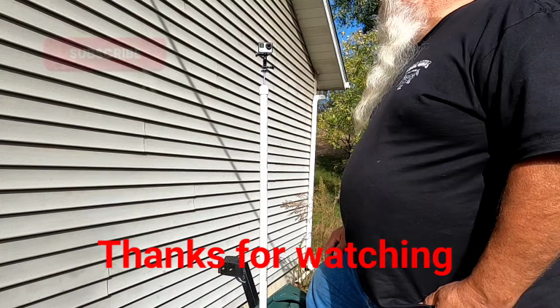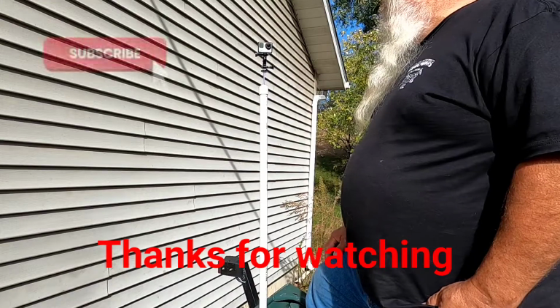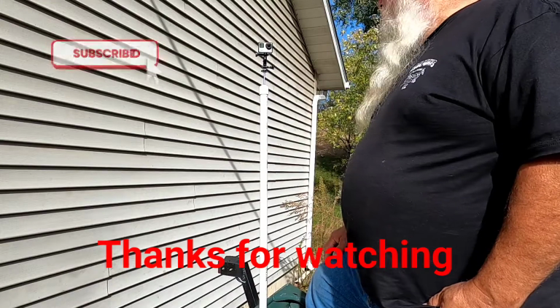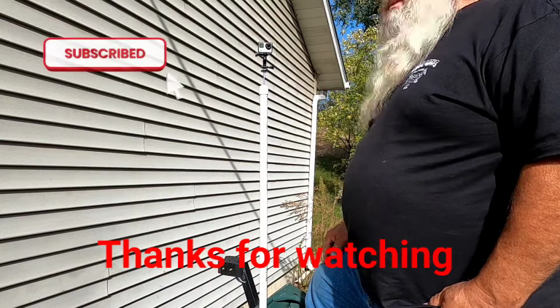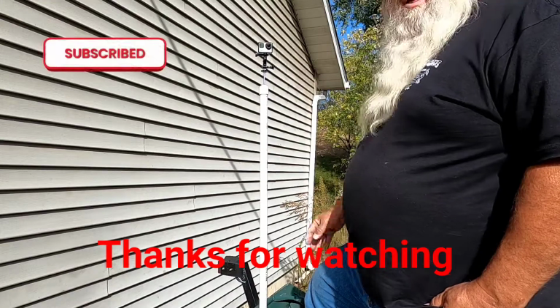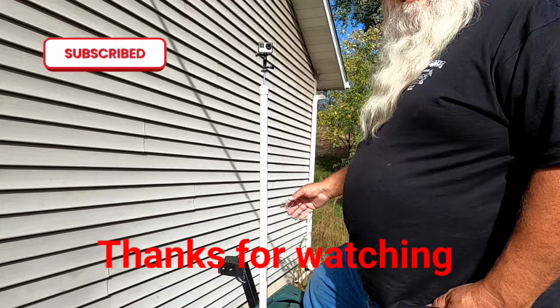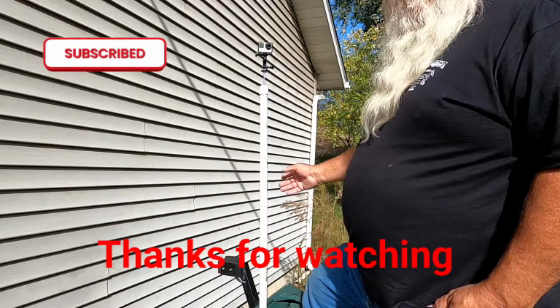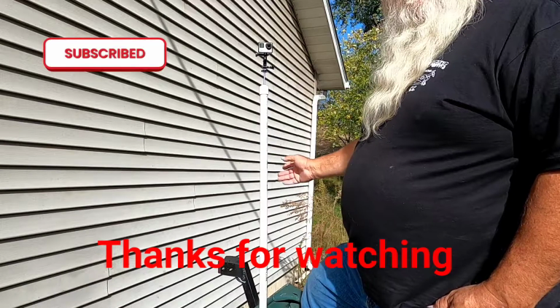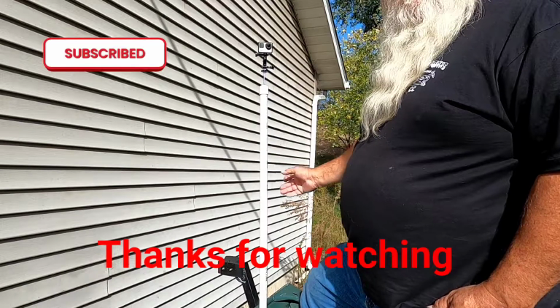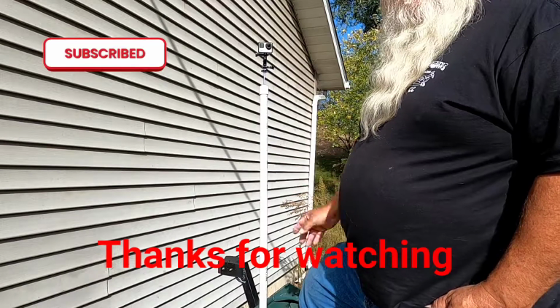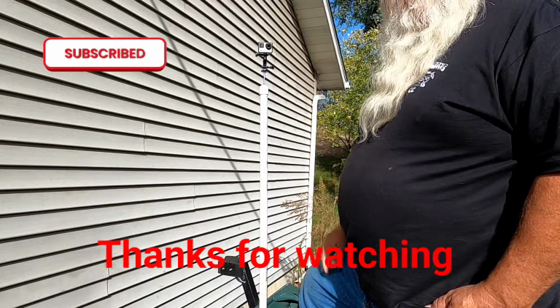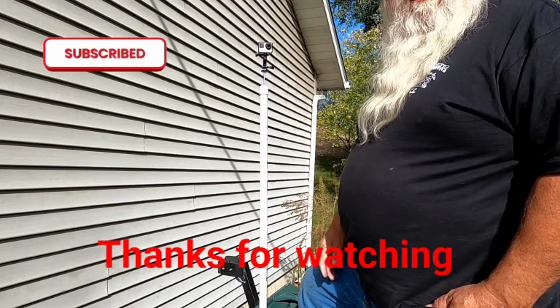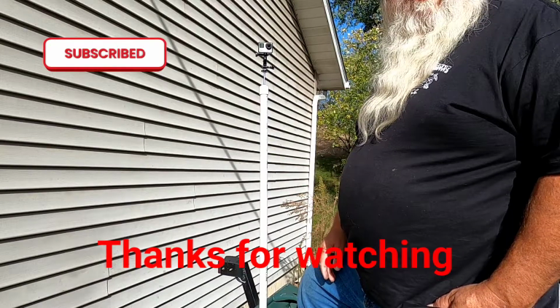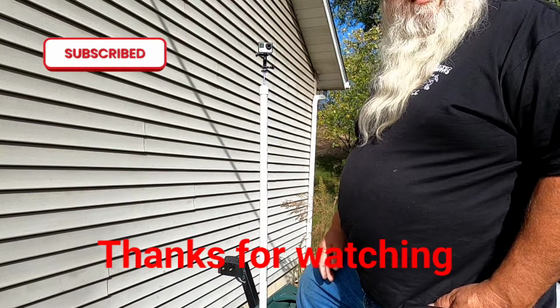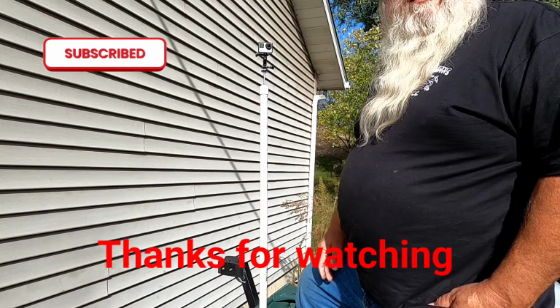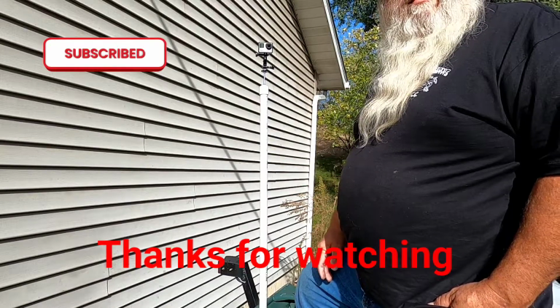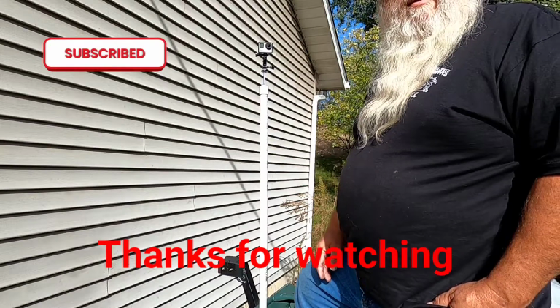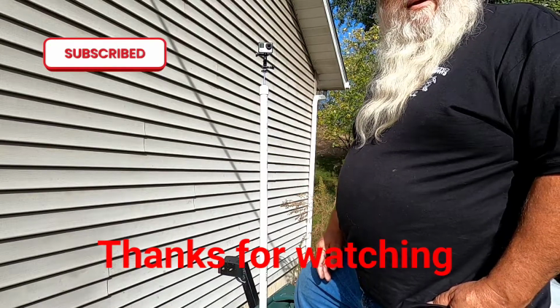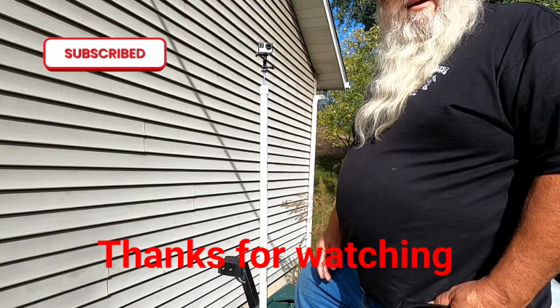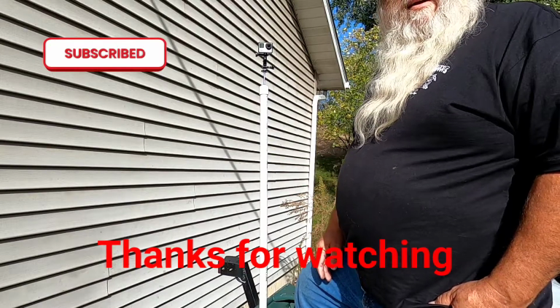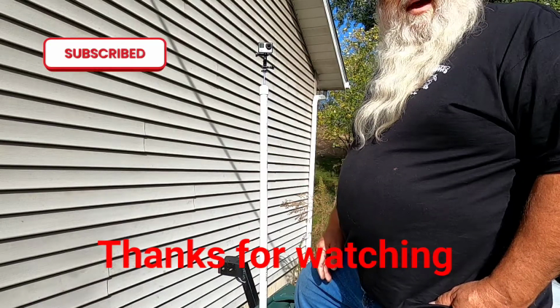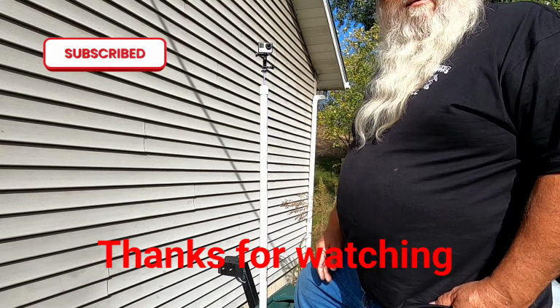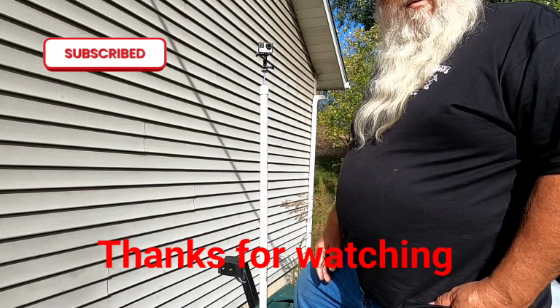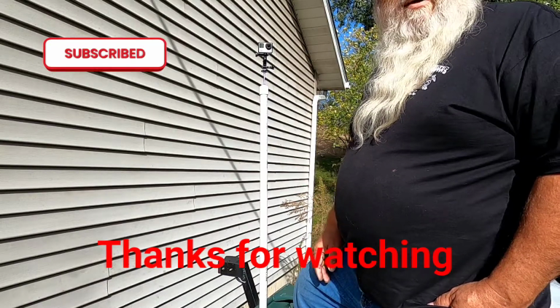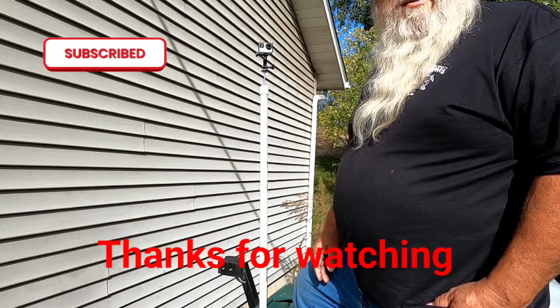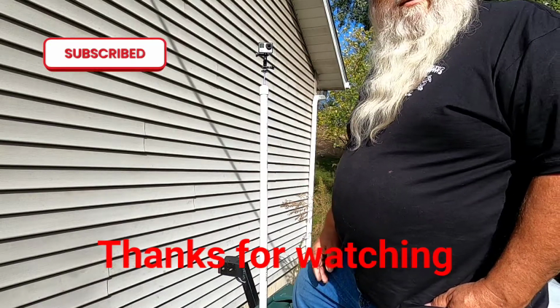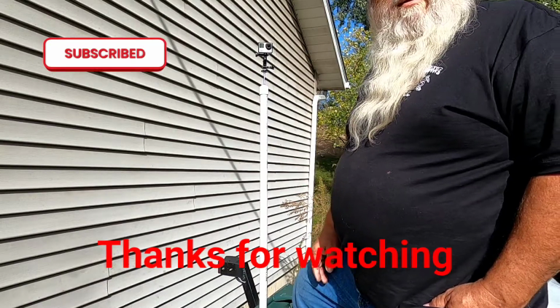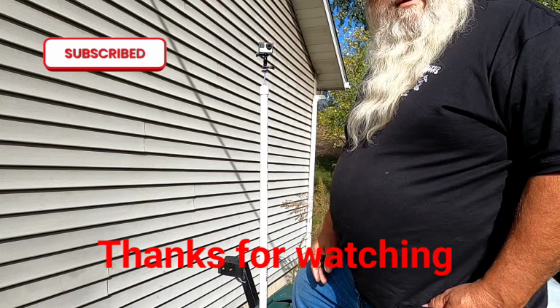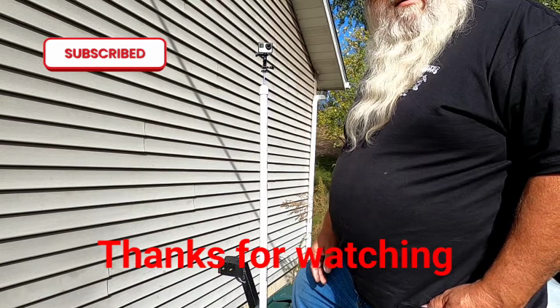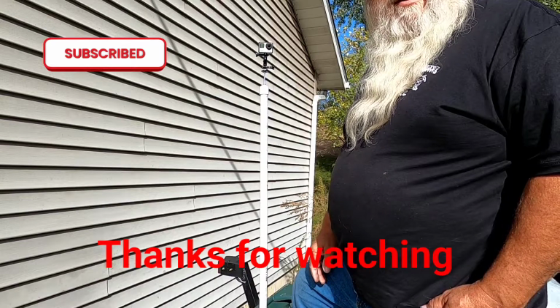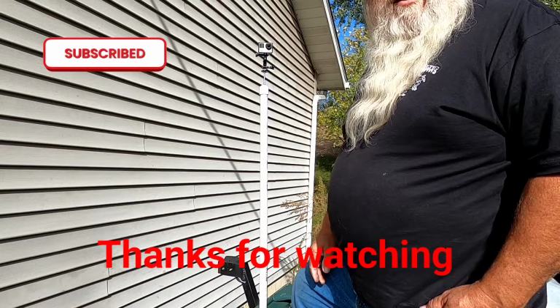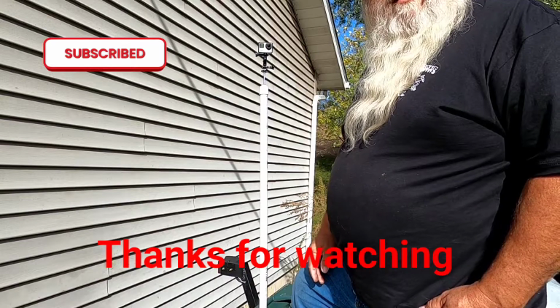There are a lot of different ways to do it; it's just my way. Thank you for watching, God bless y'all.